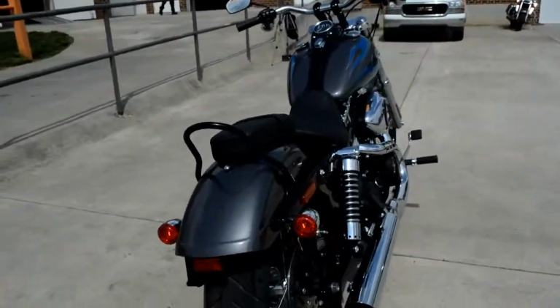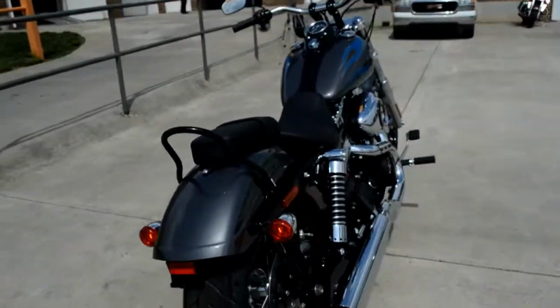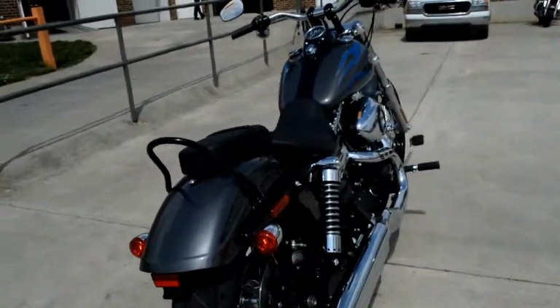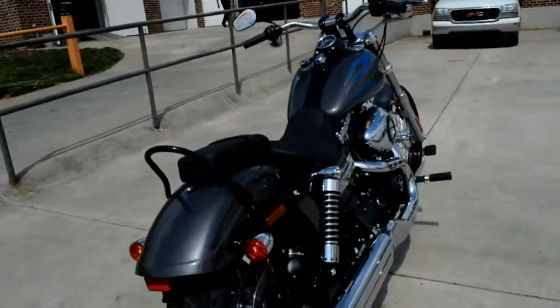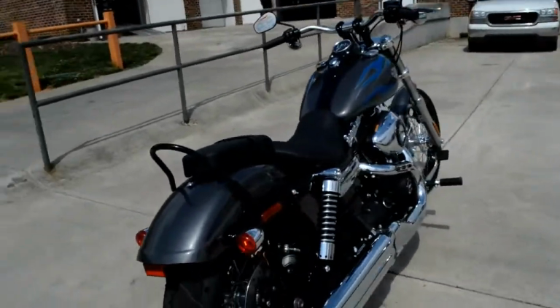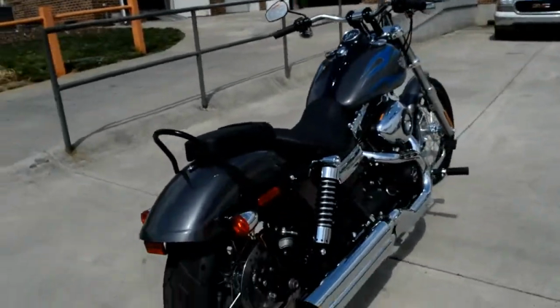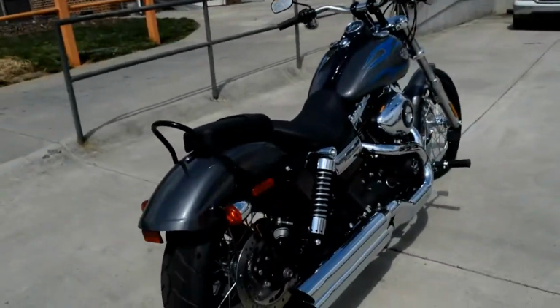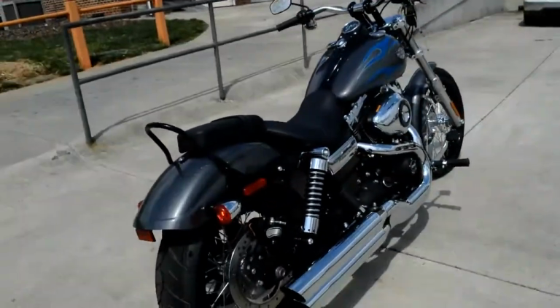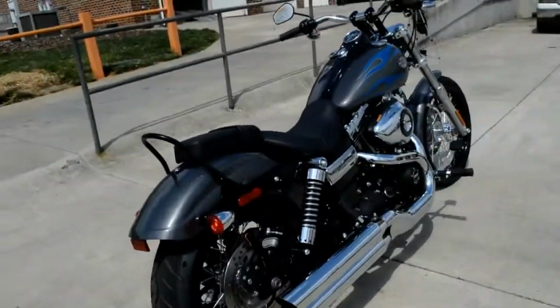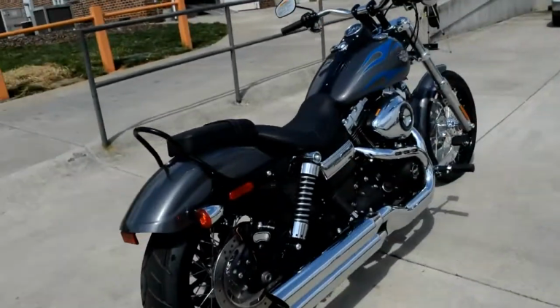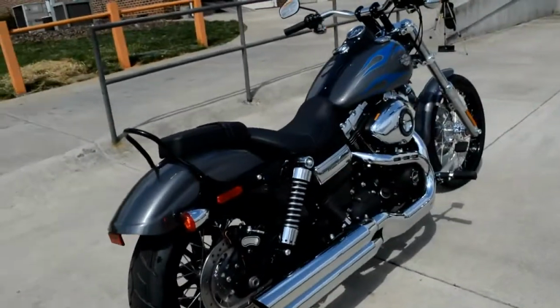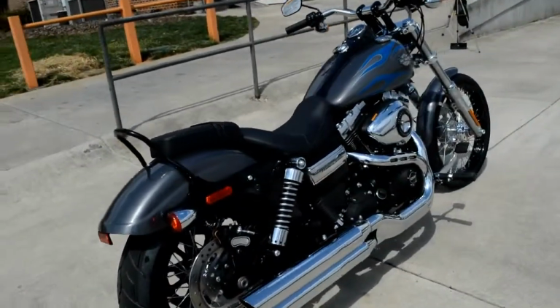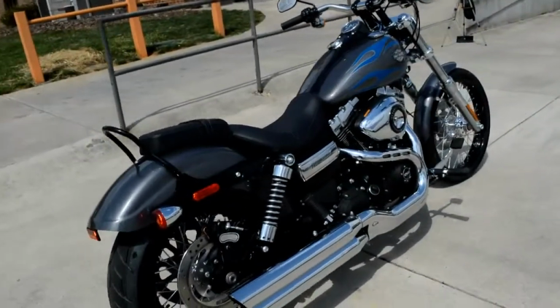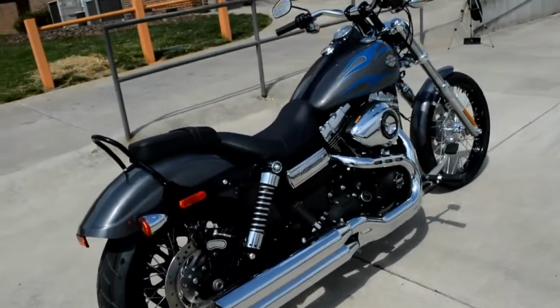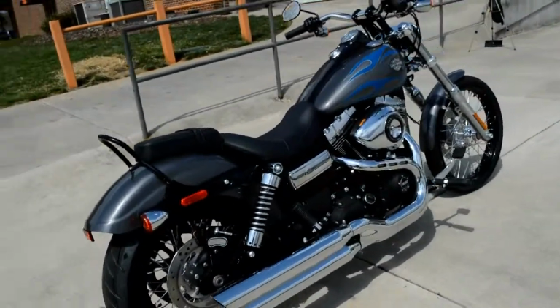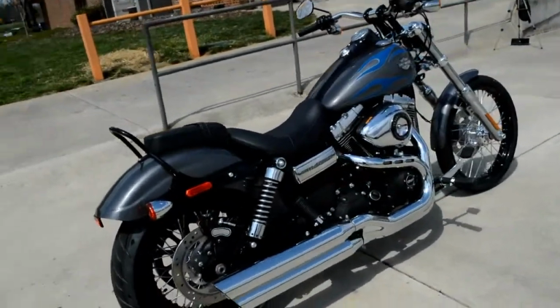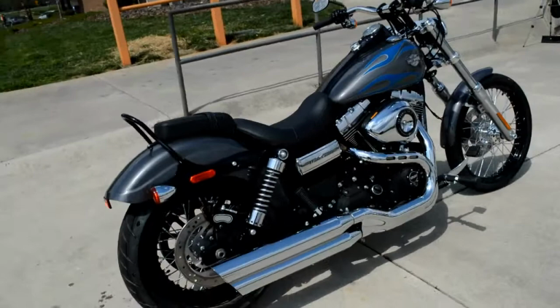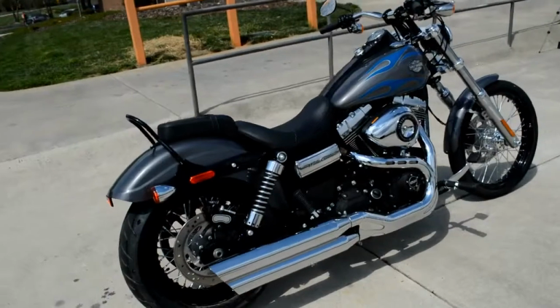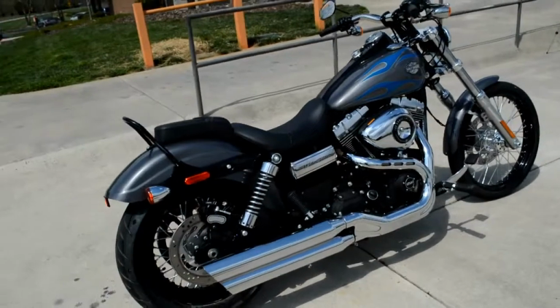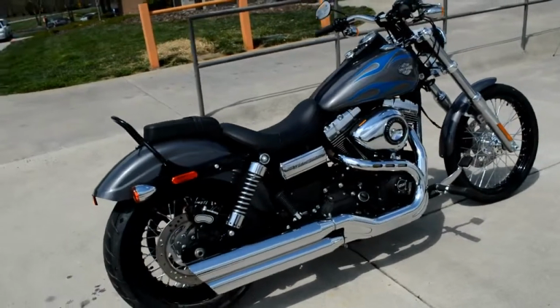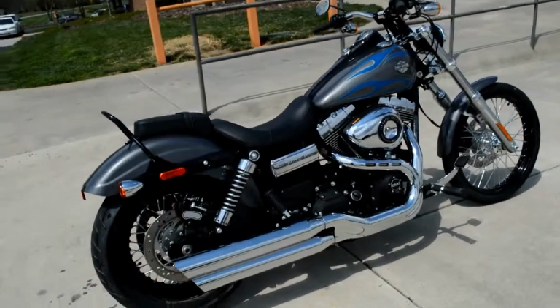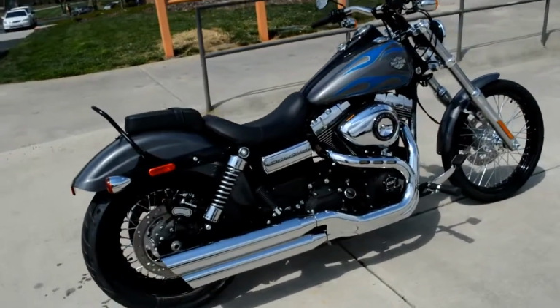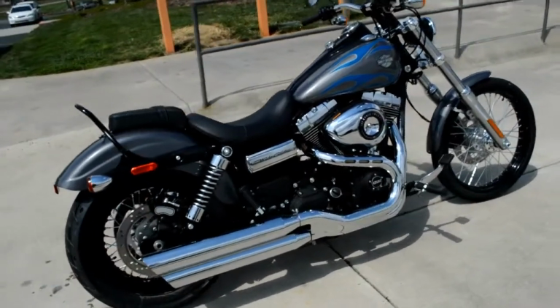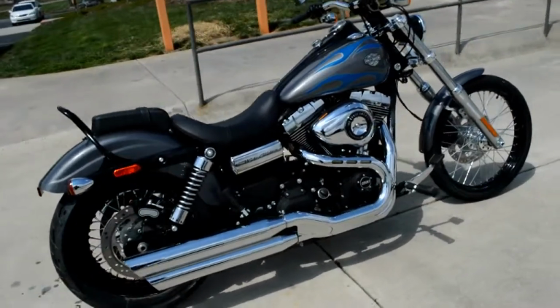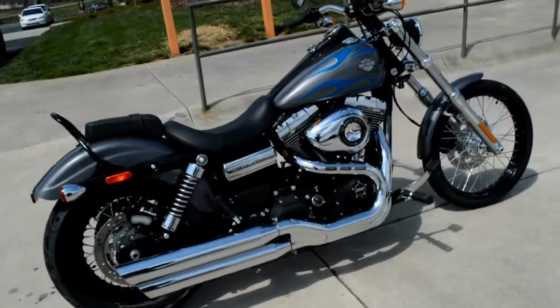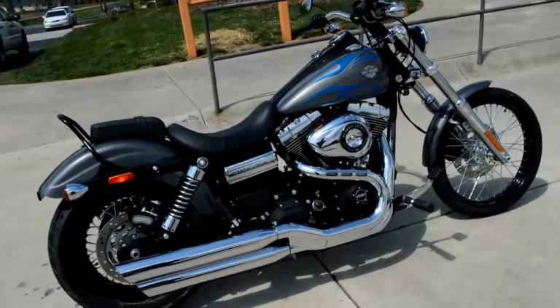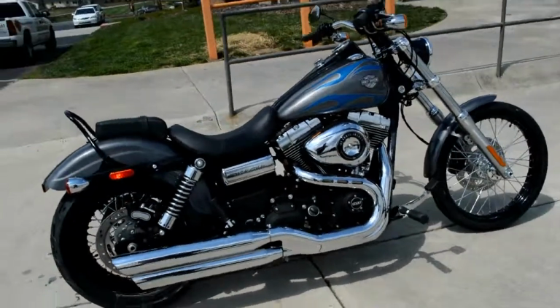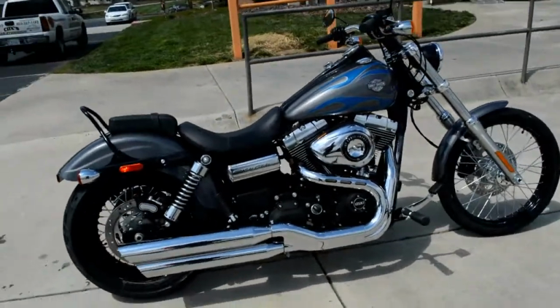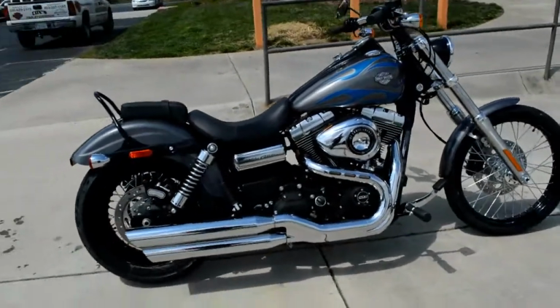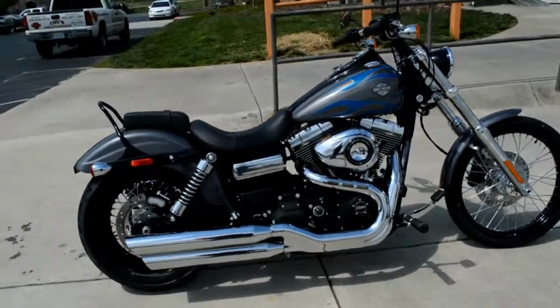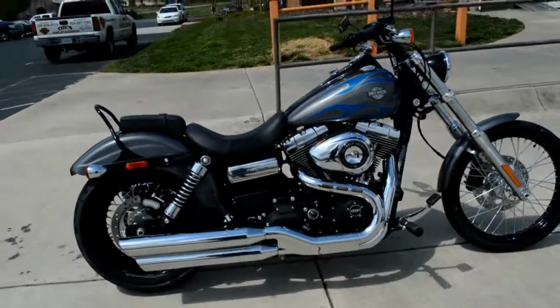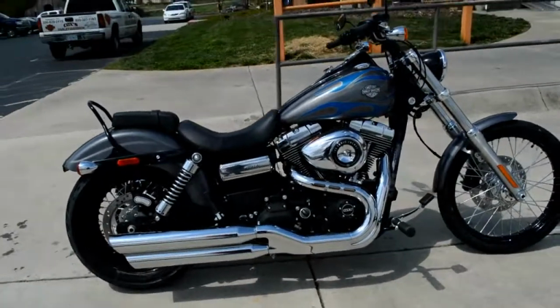Come on down and check one out today right here at Cox's Harley-Davidson, where every day is demo day.